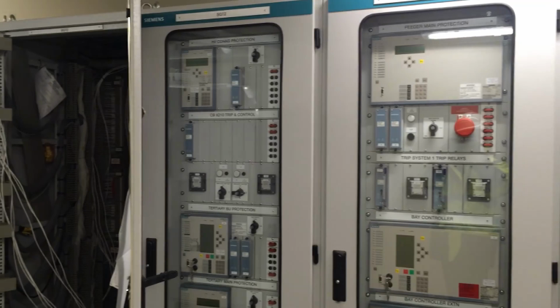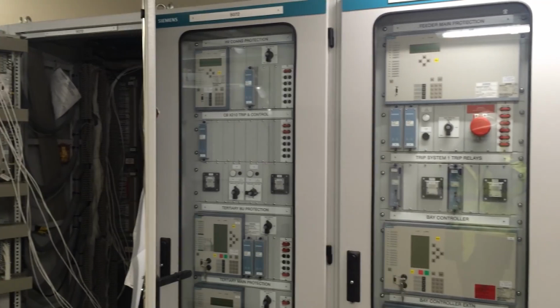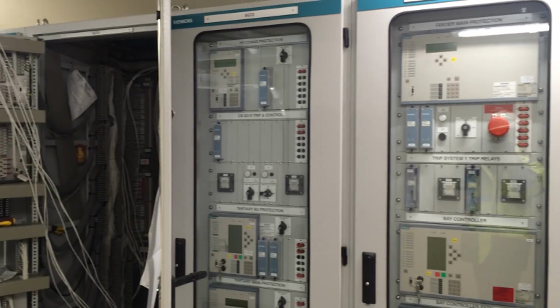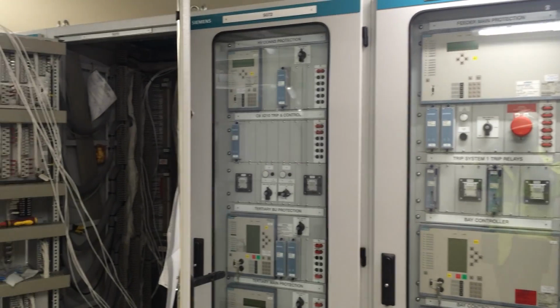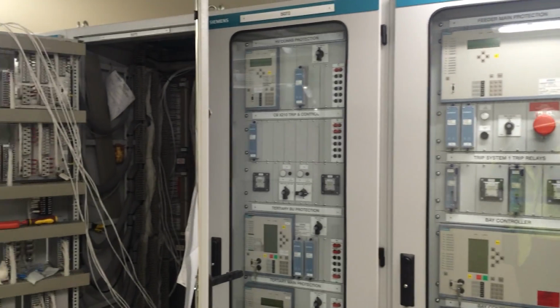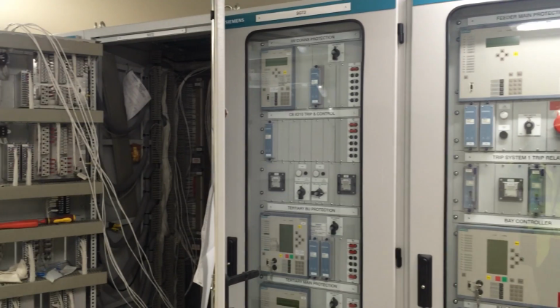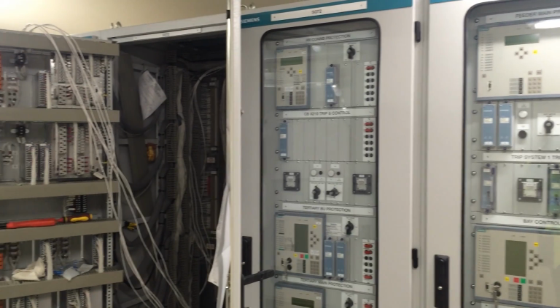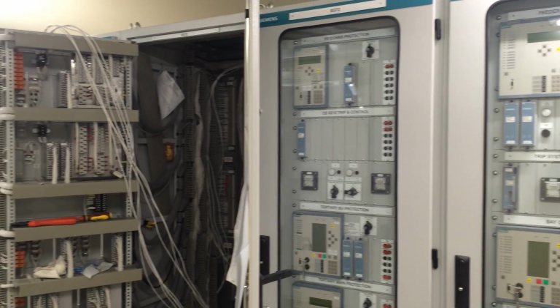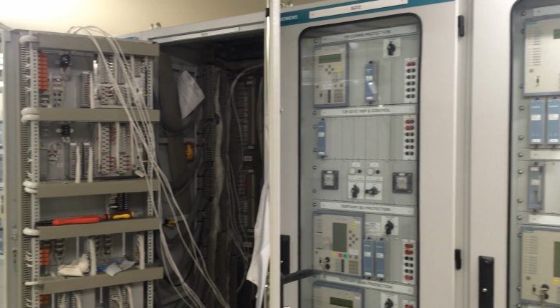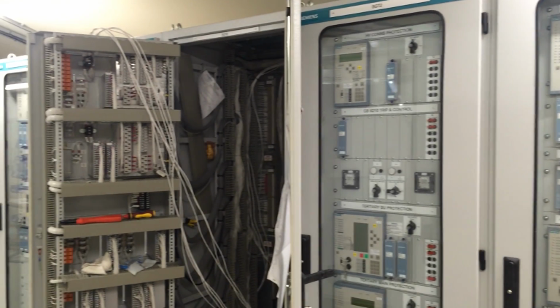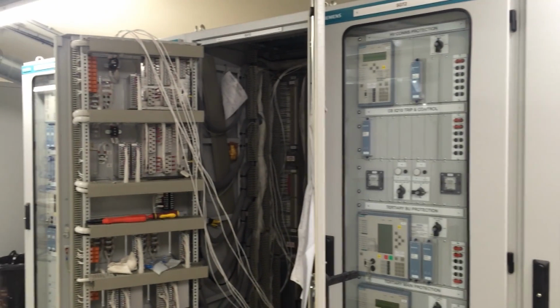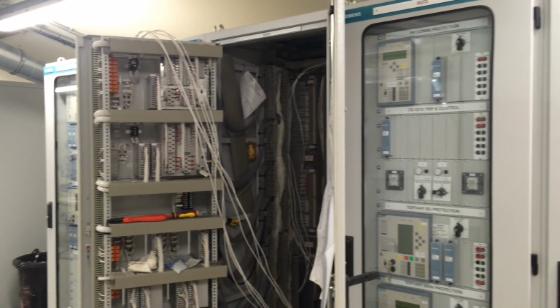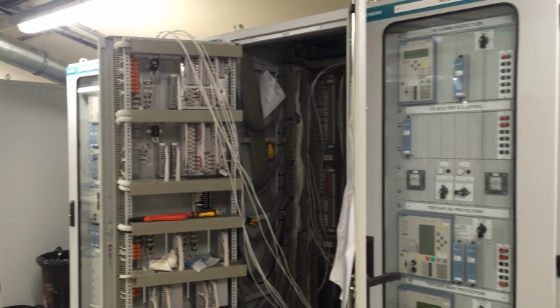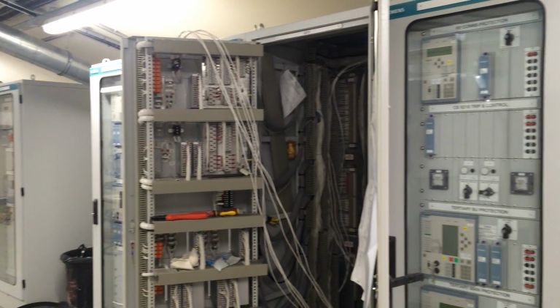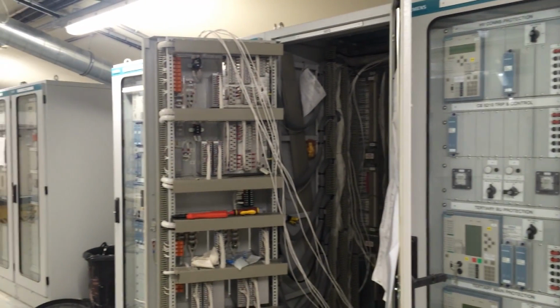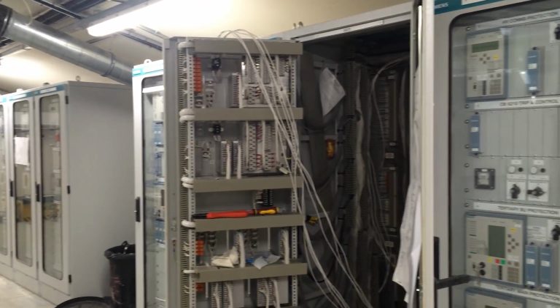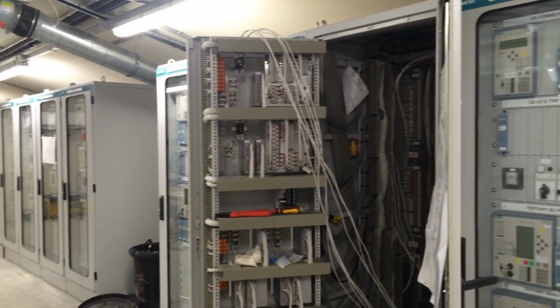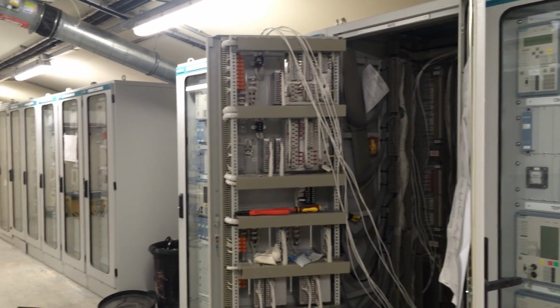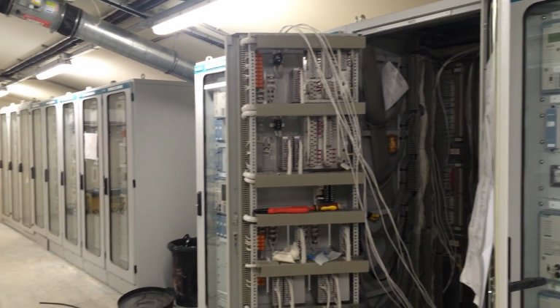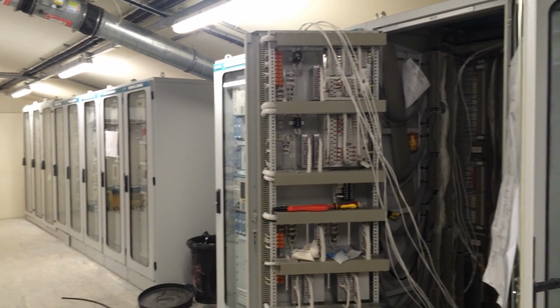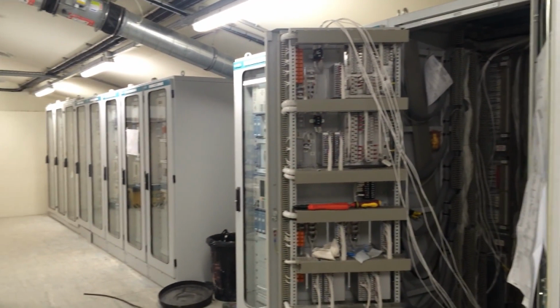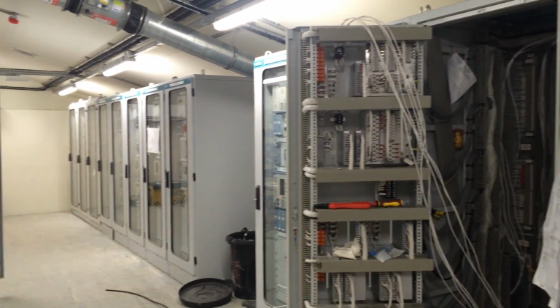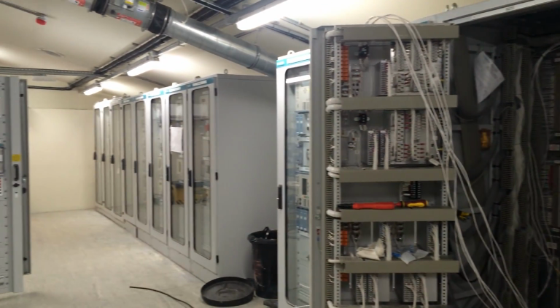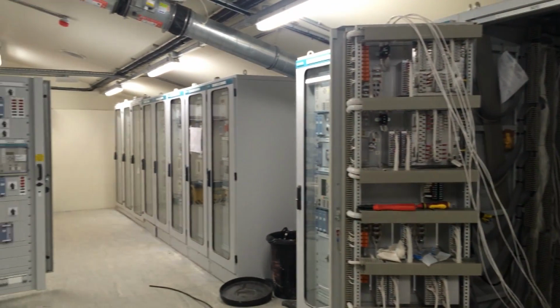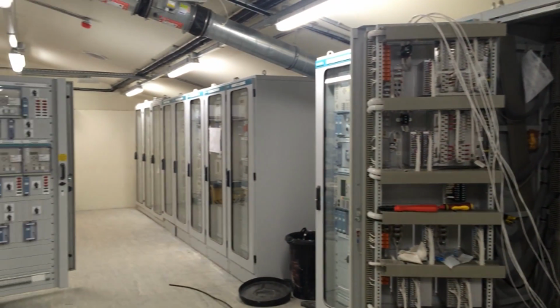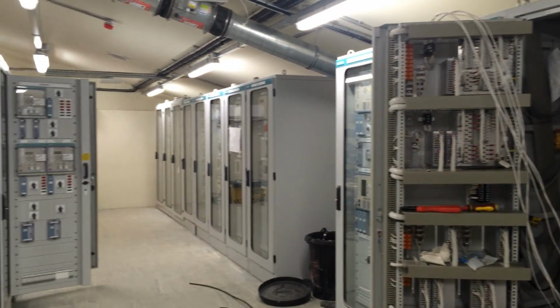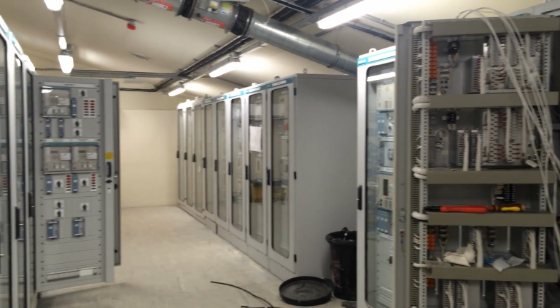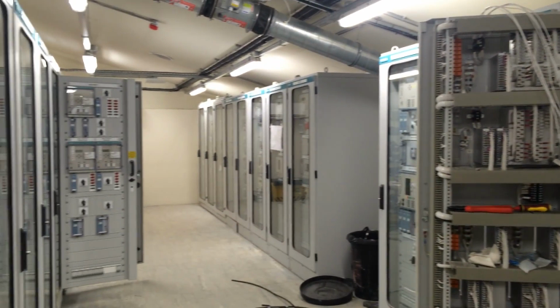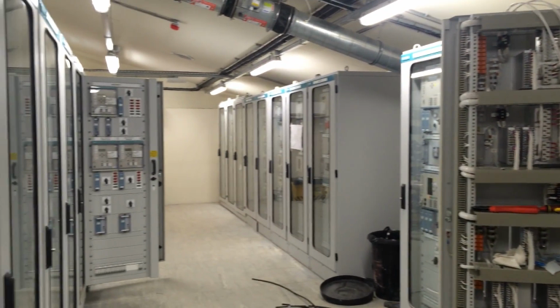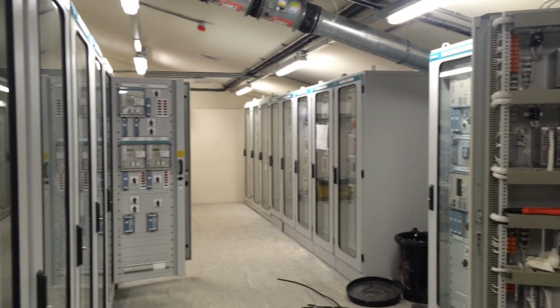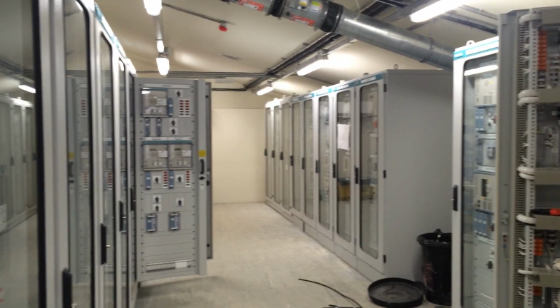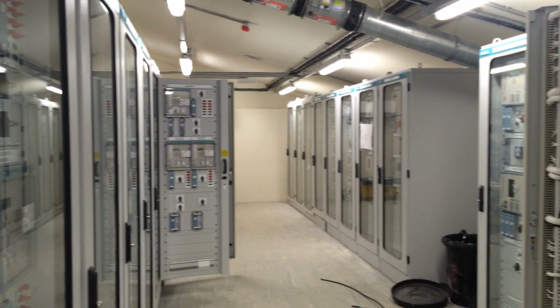There's a whole bunch of equipment rooms, racks, and new cabling that make up this new substation, all part of the £1 billion that's being spent on this project.